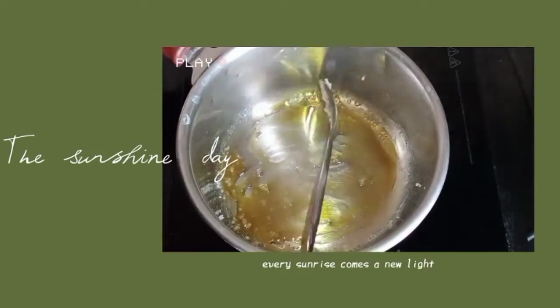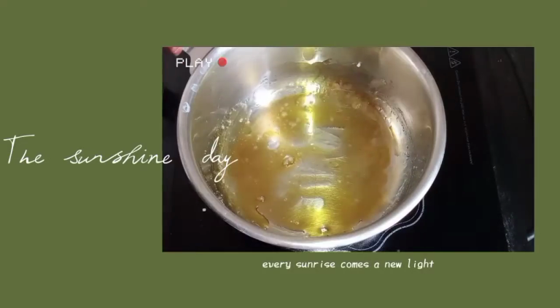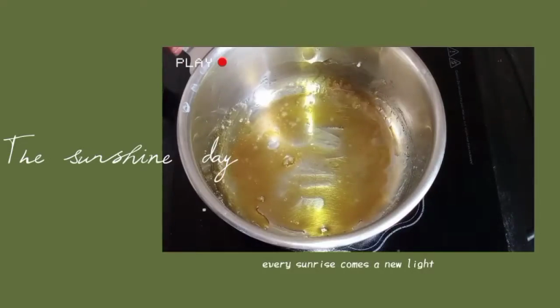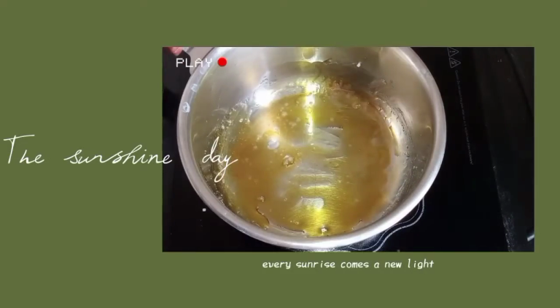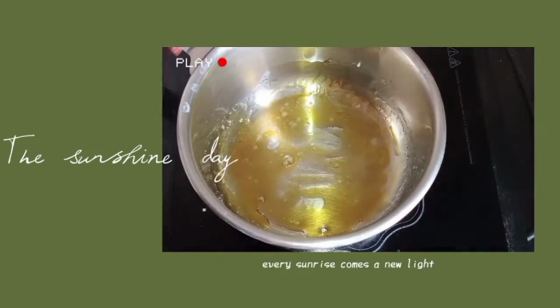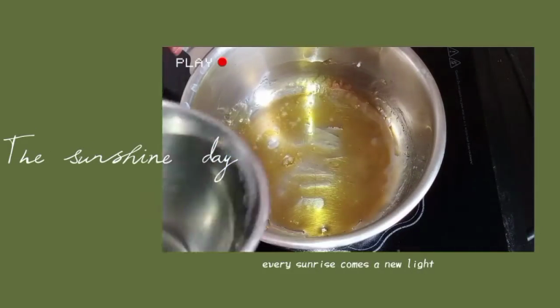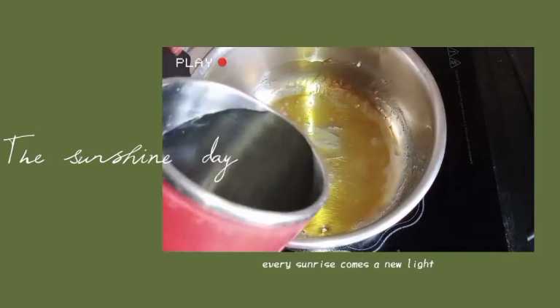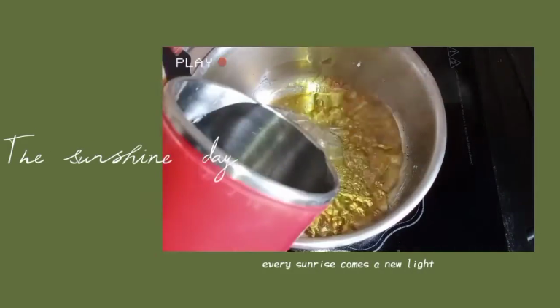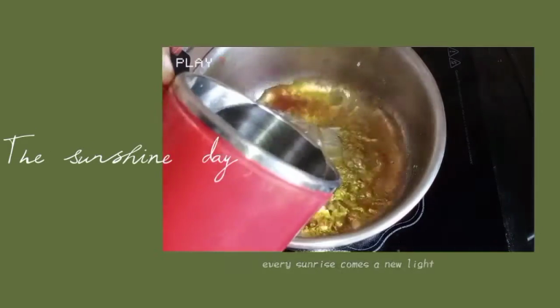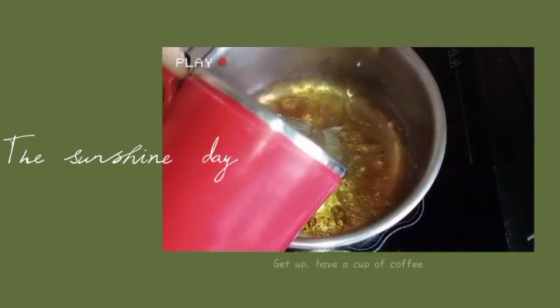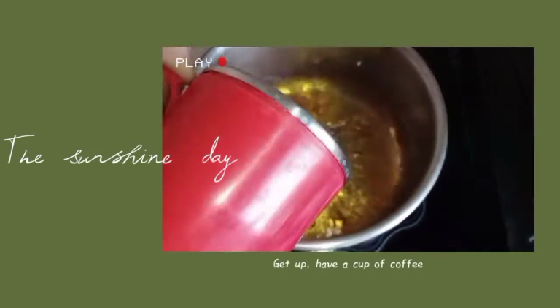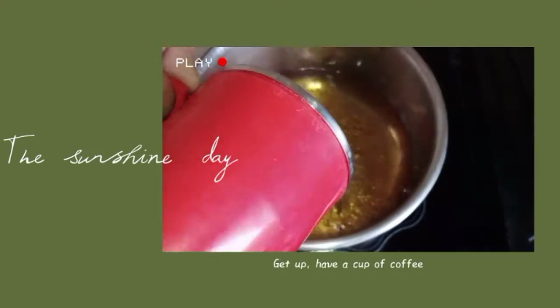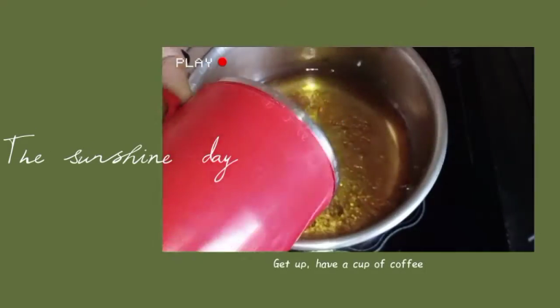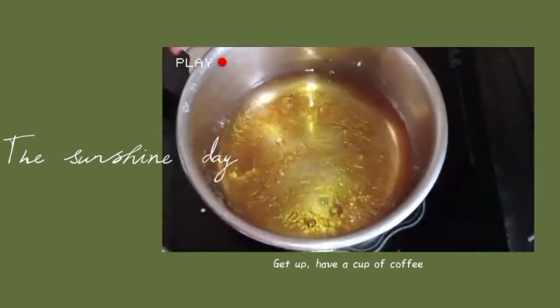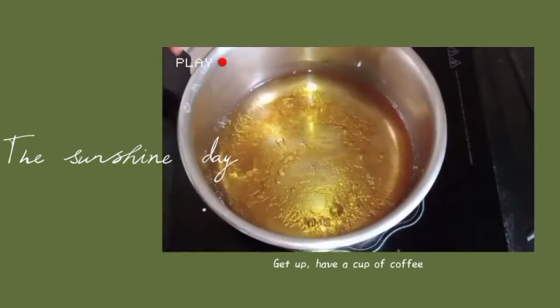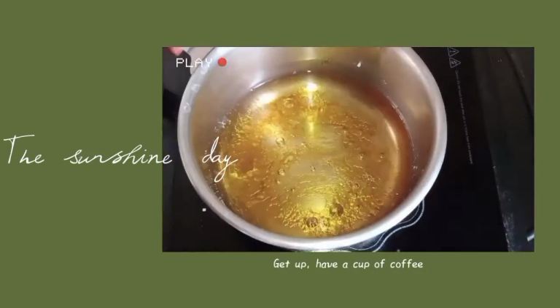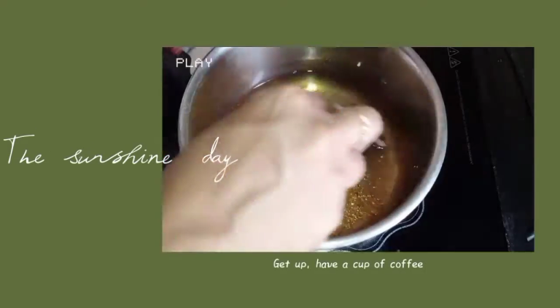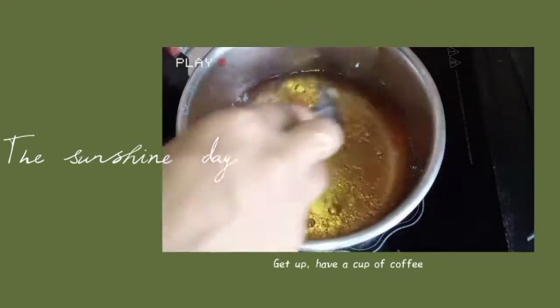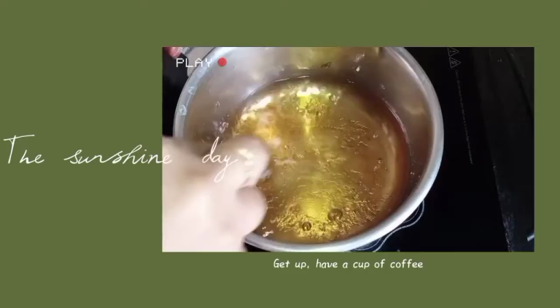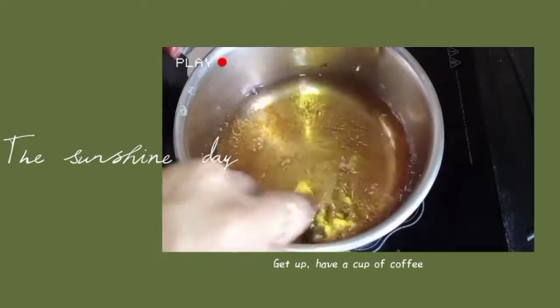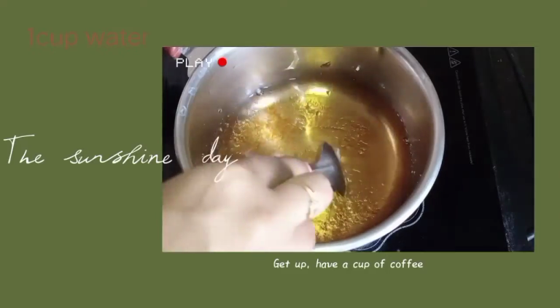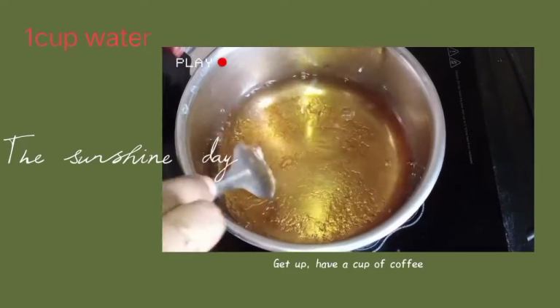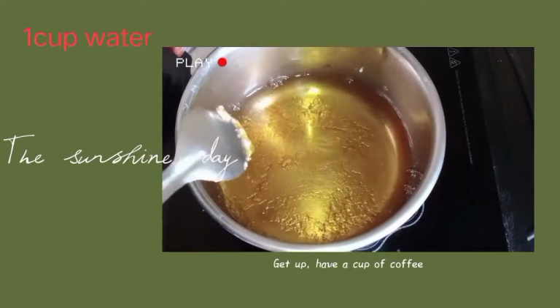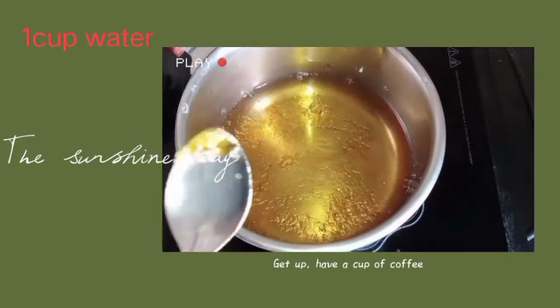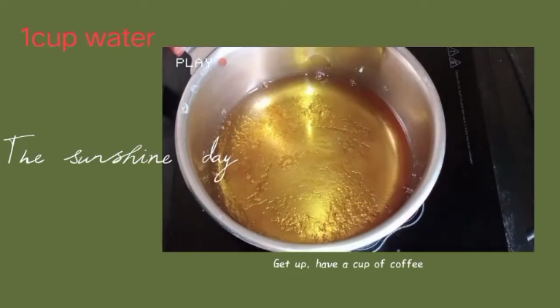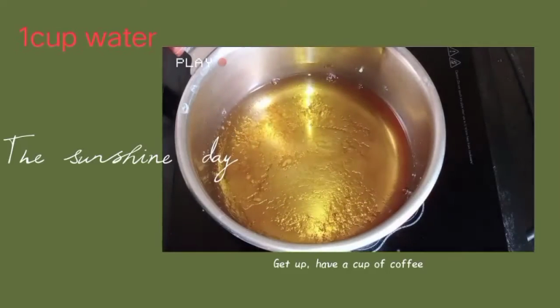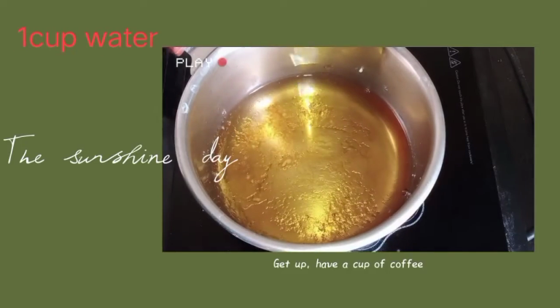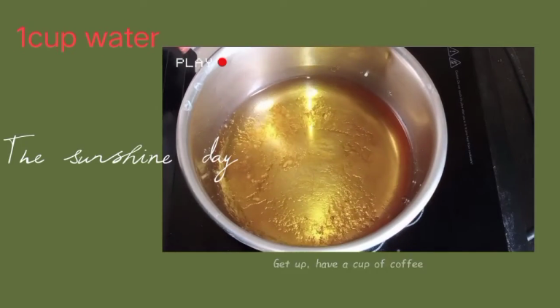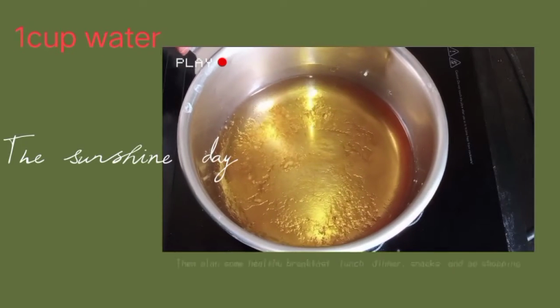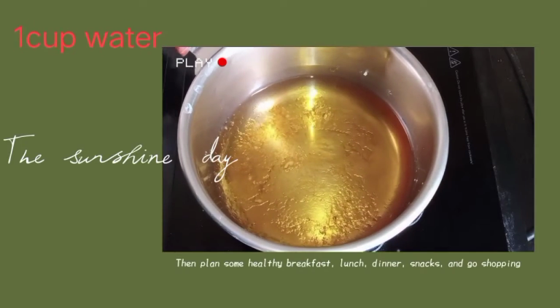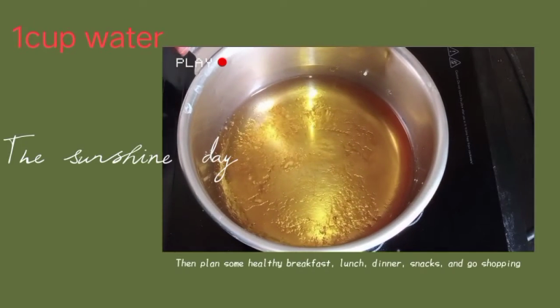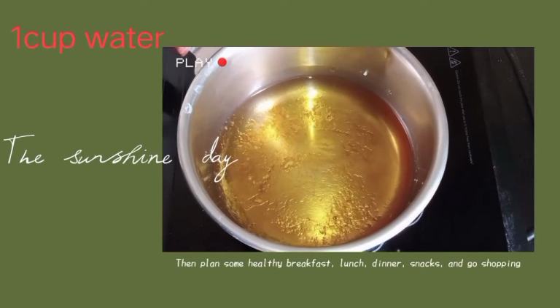Let's give a few of these. We've got a big cup of coffee. We're going to take a little cup of coffee.